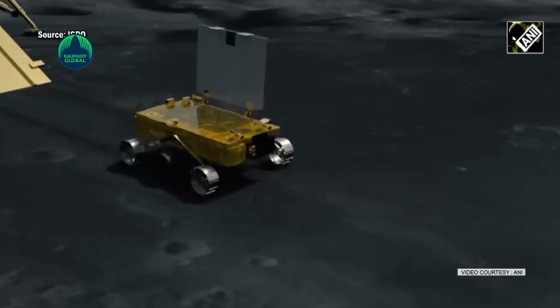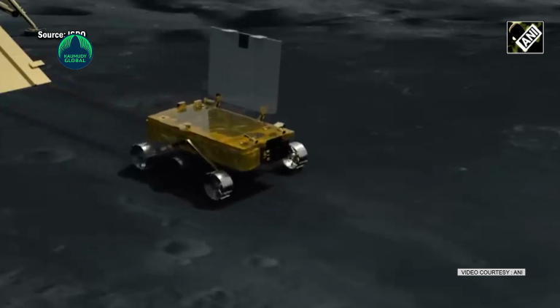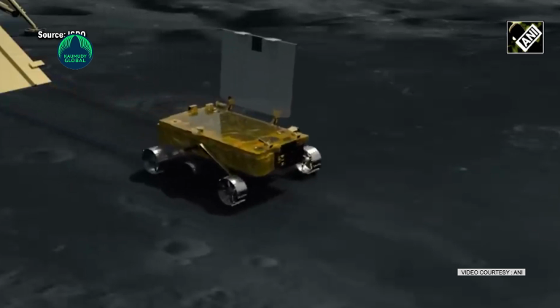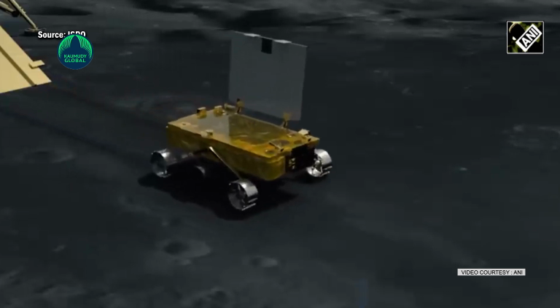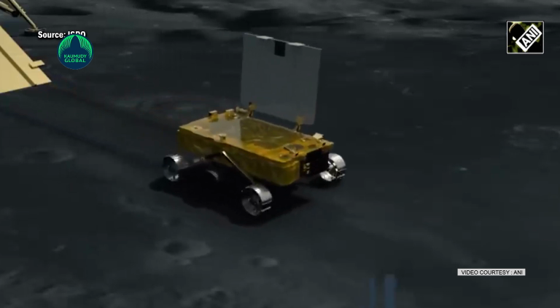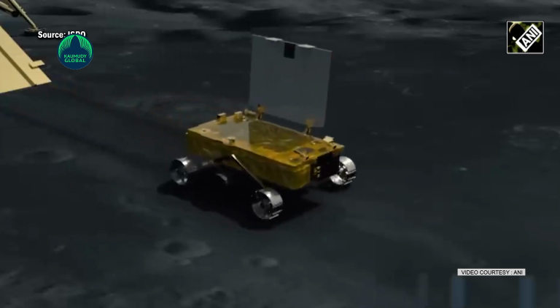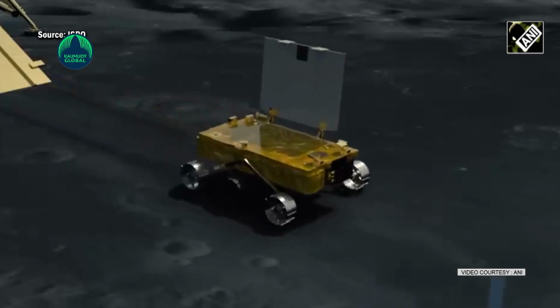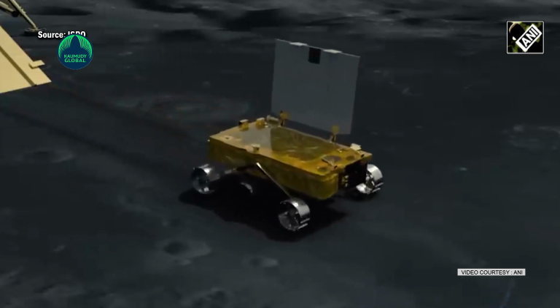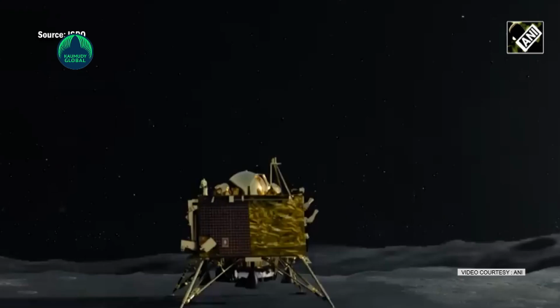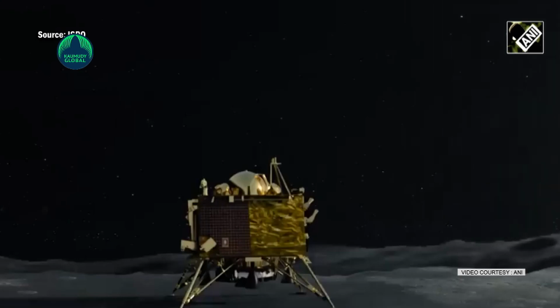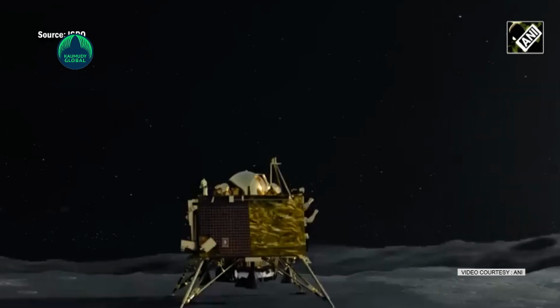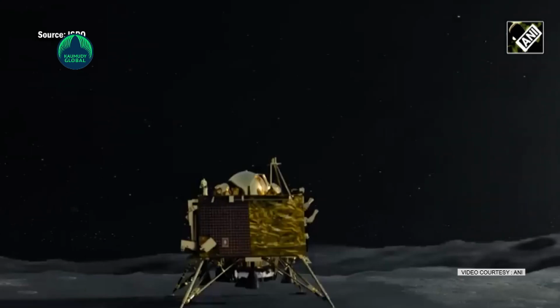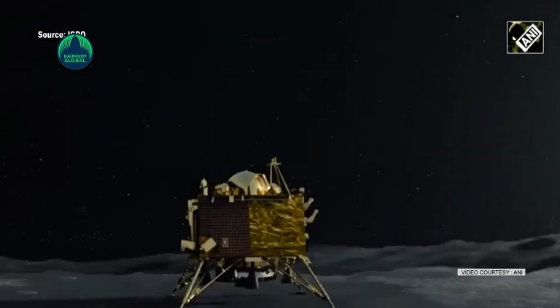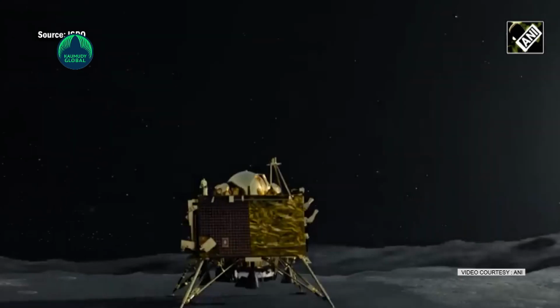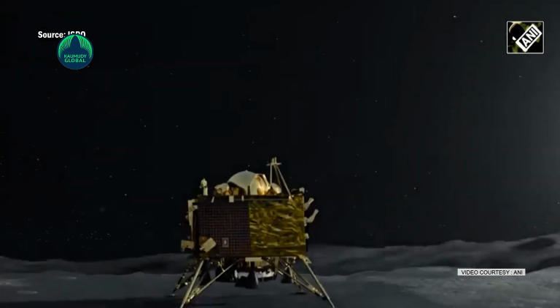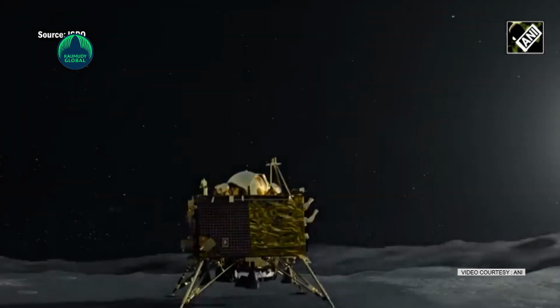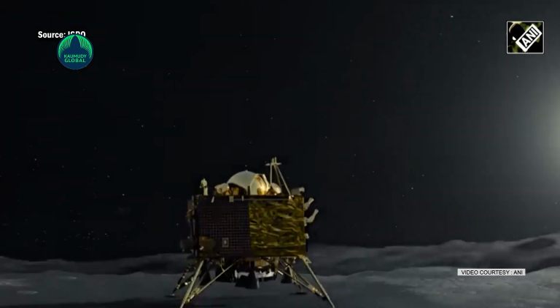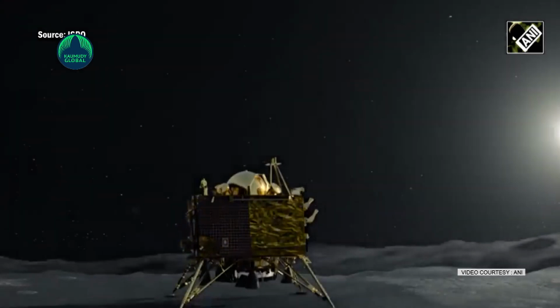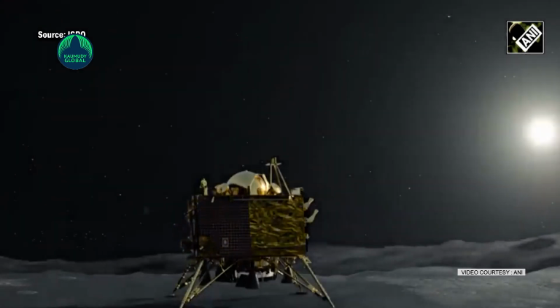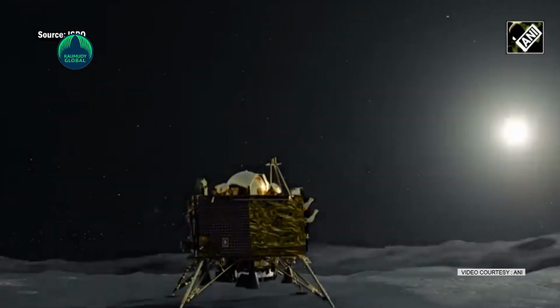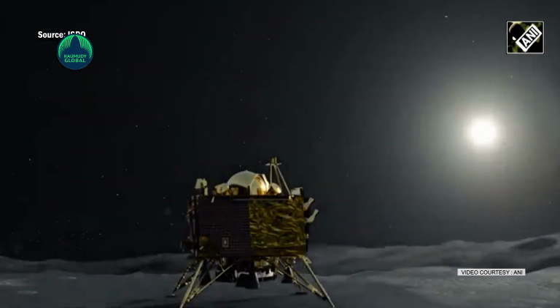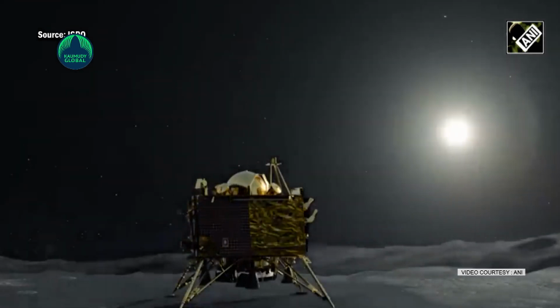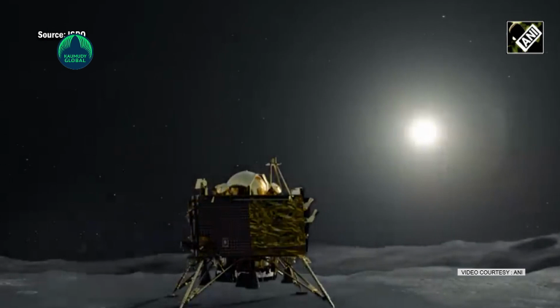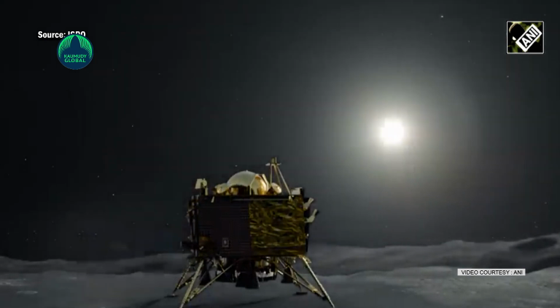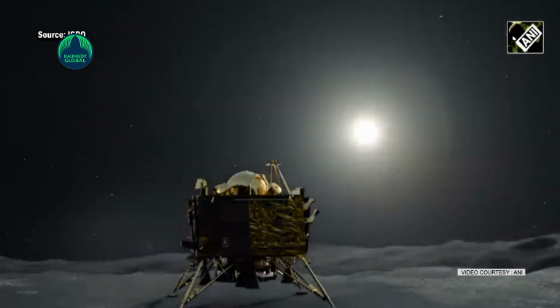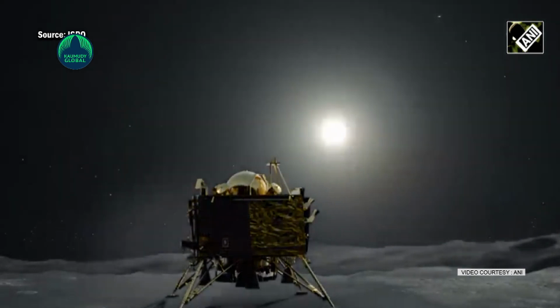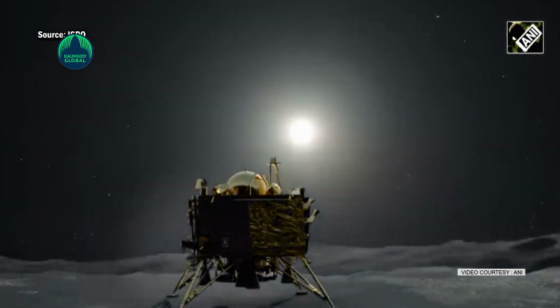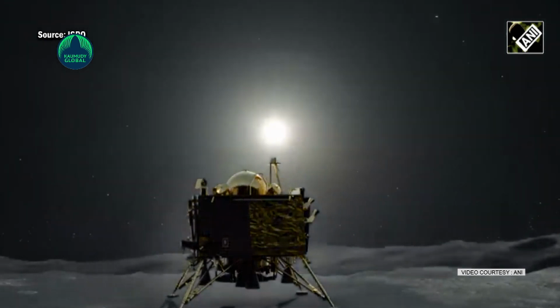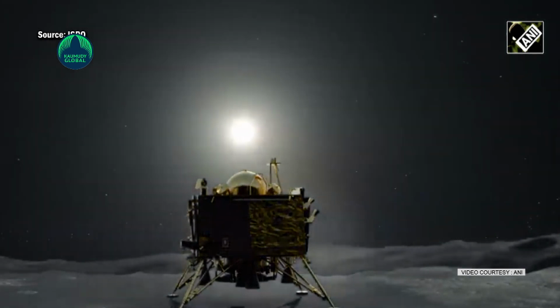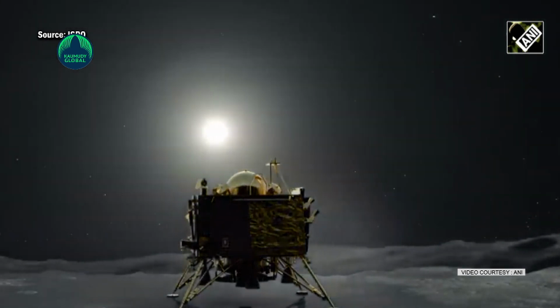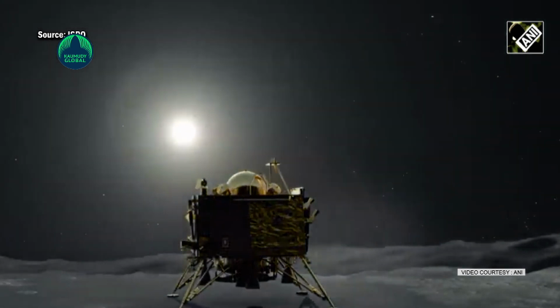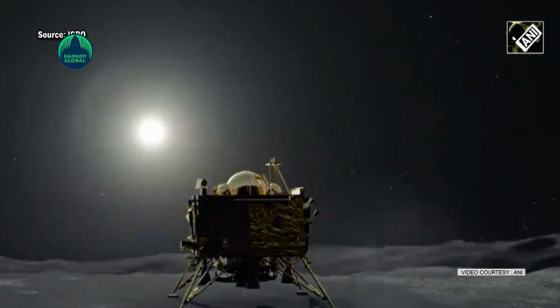It will conduct experiments to study the moon's geology, mineralogy, and atmosphere.